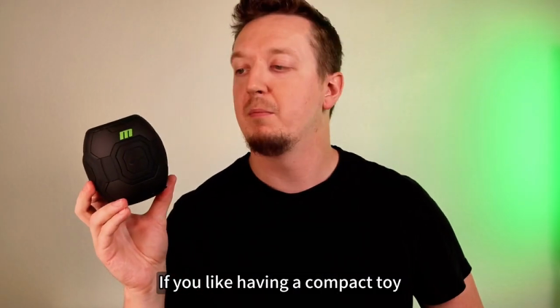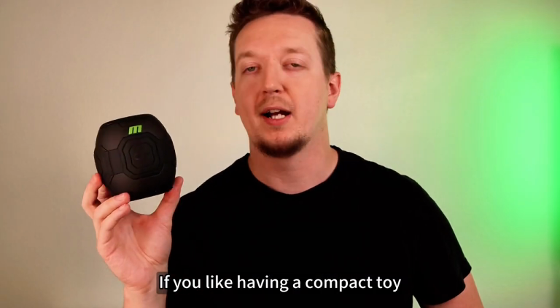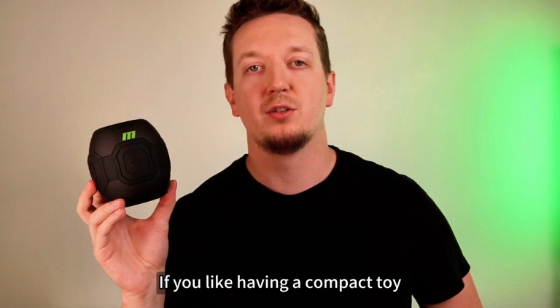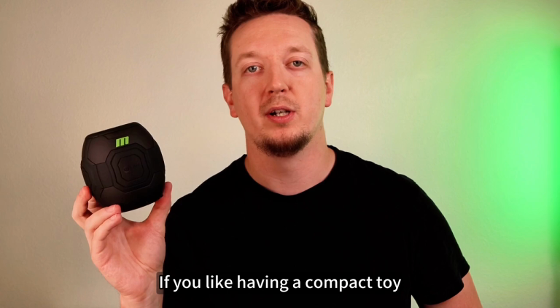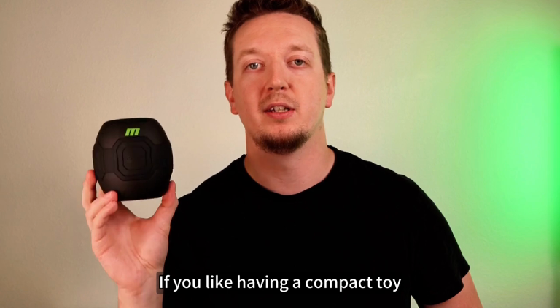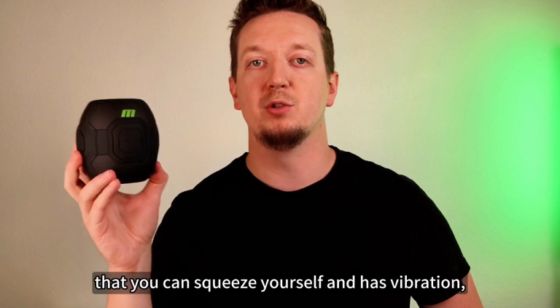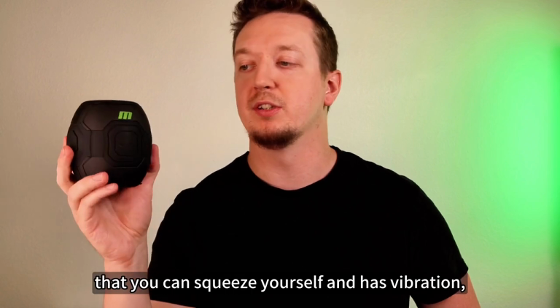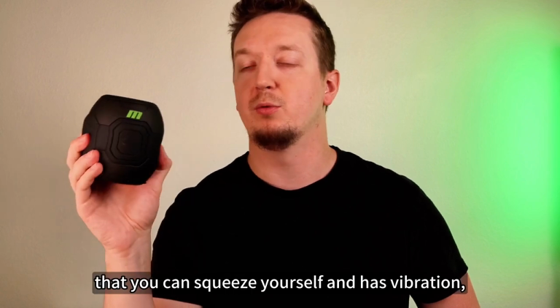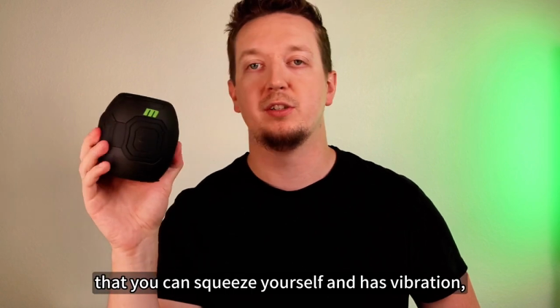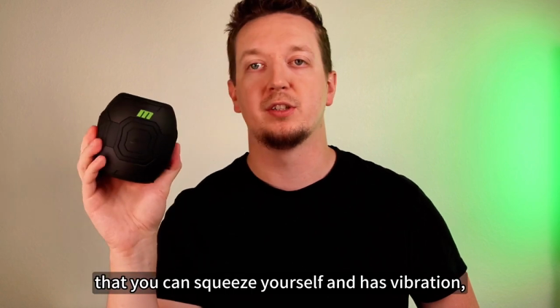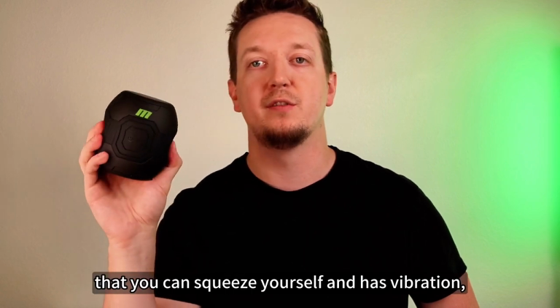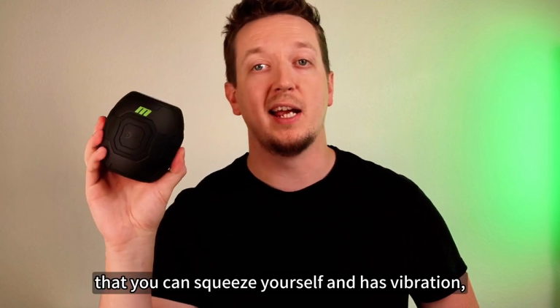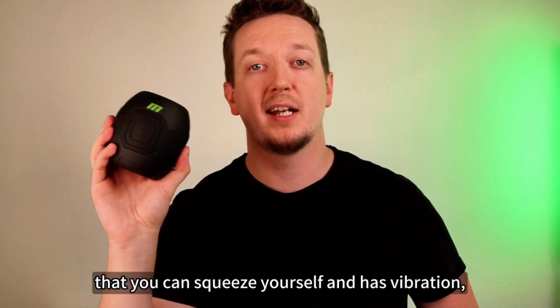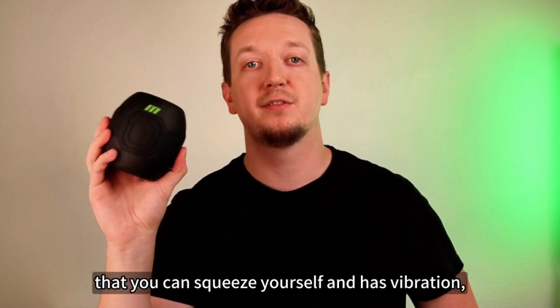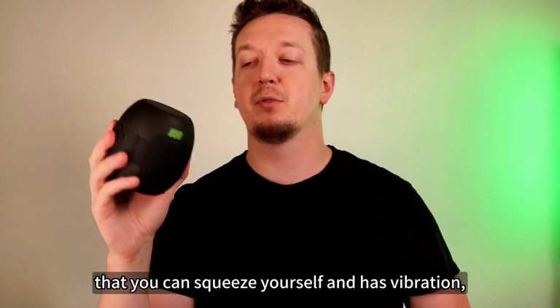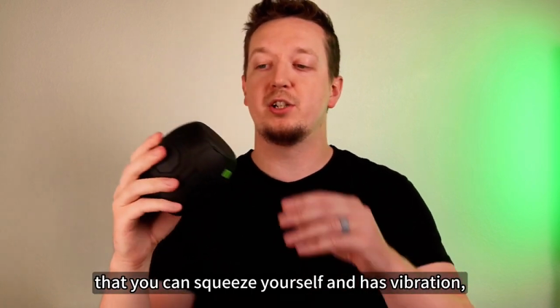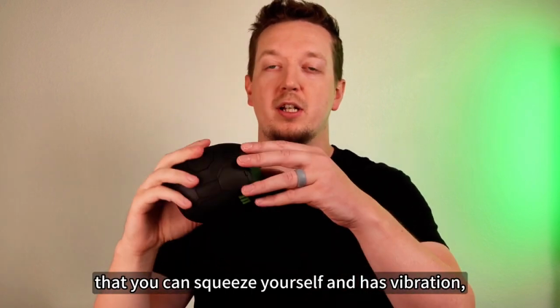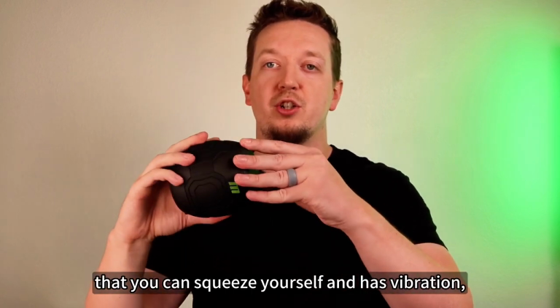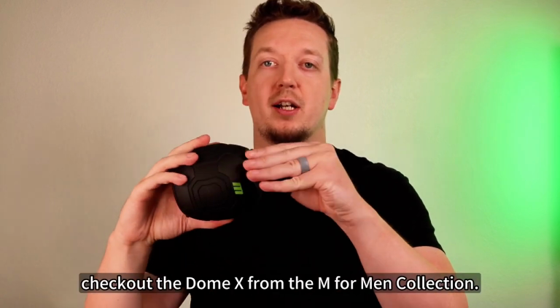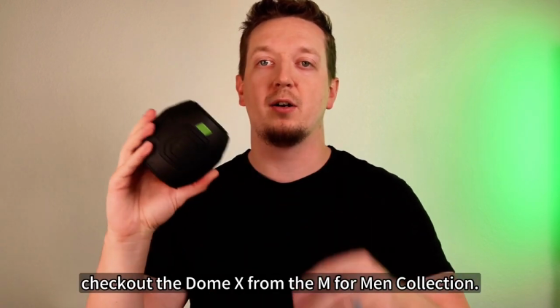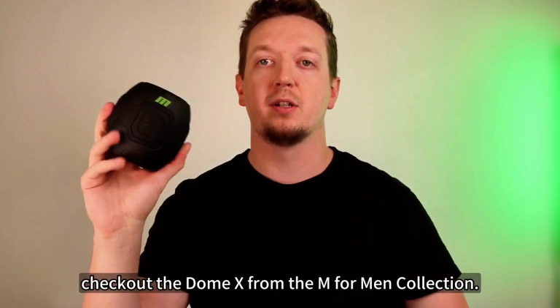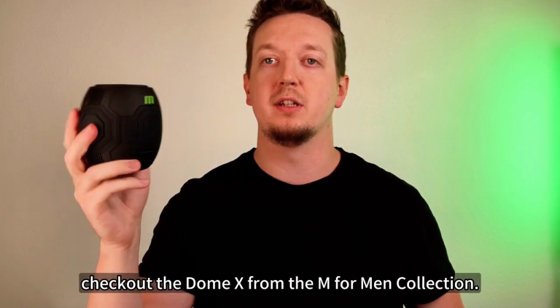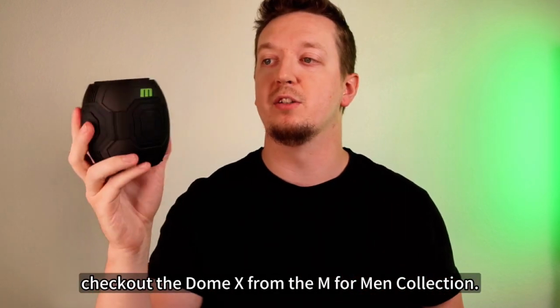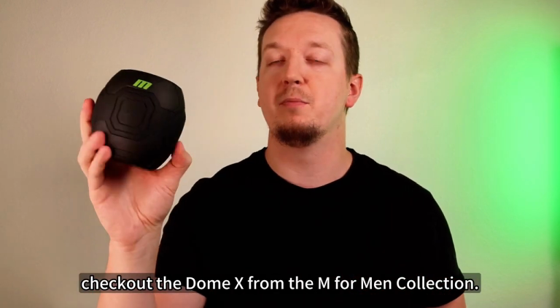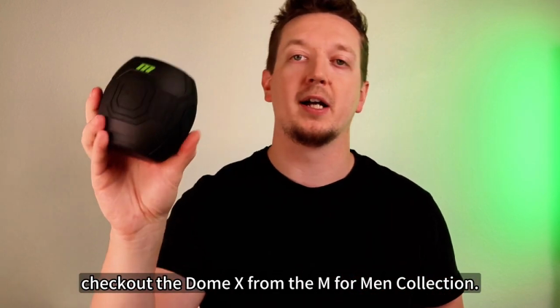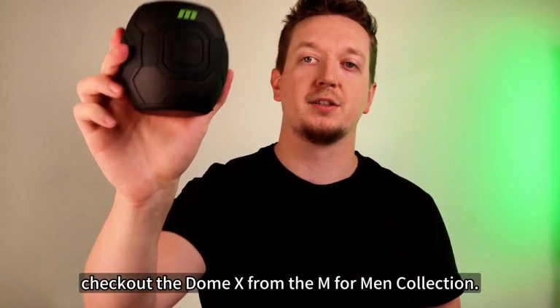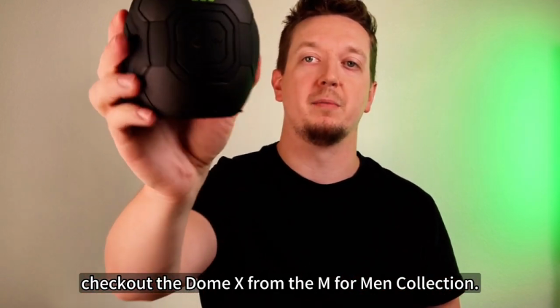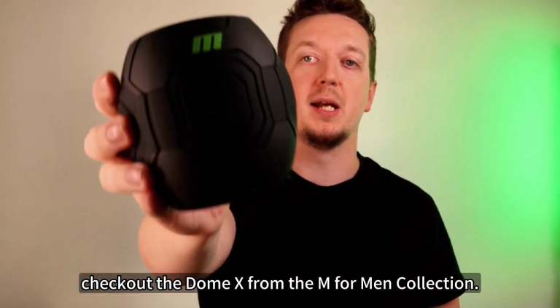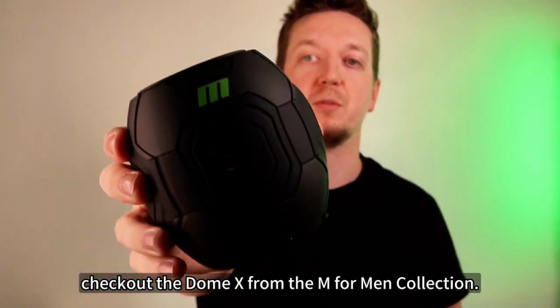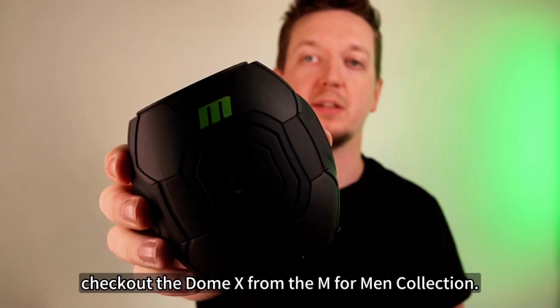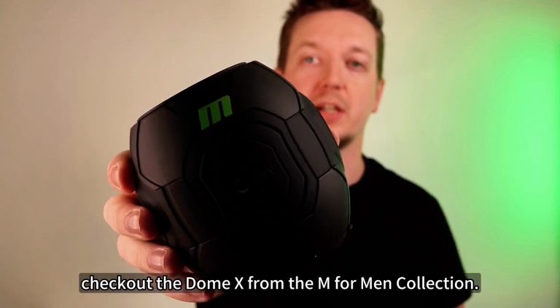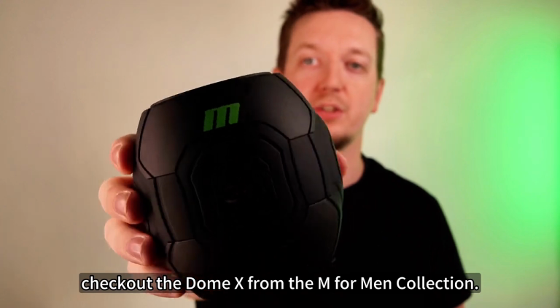If you liked having a compact toy that you can squeeze yourself and has vibration, check out the Dome X from the M for Men Collection.